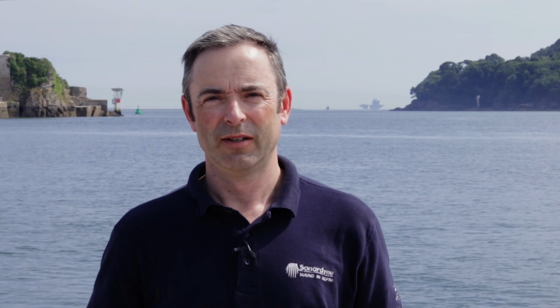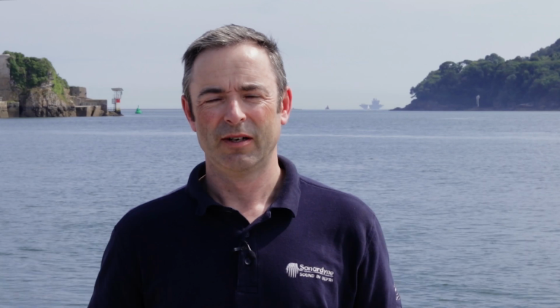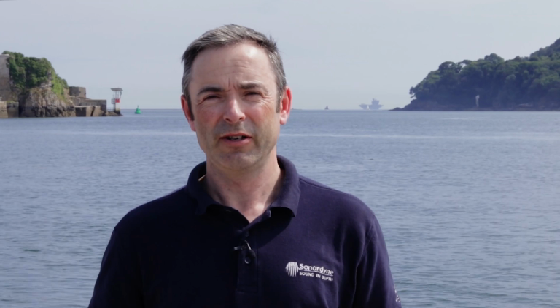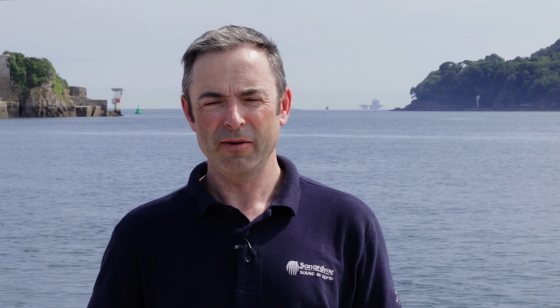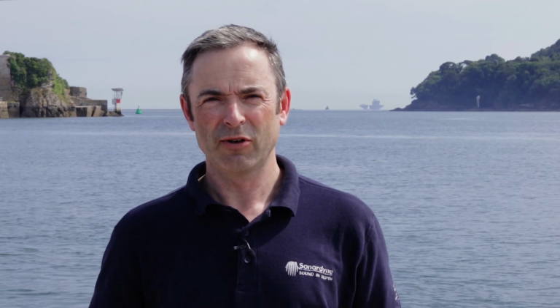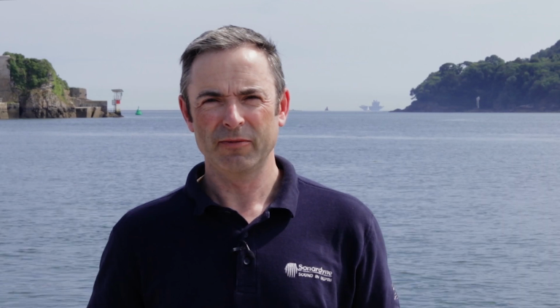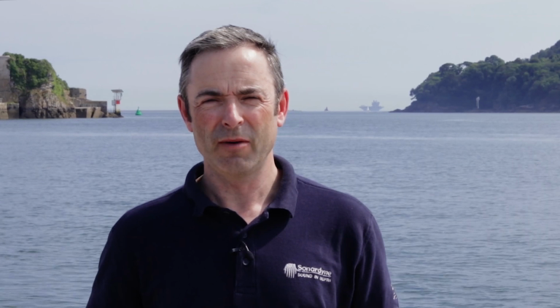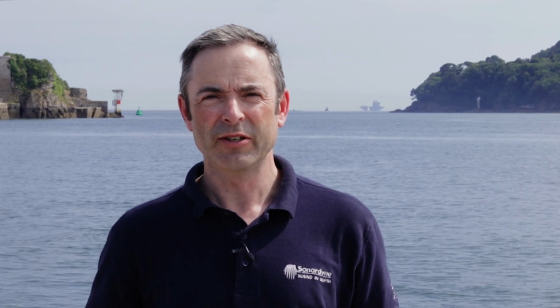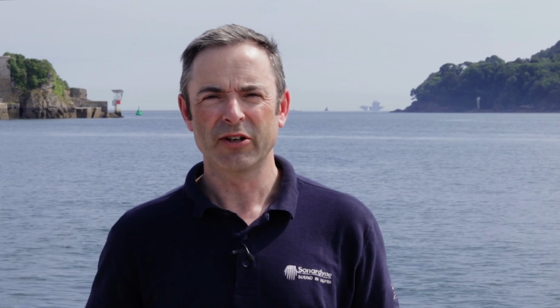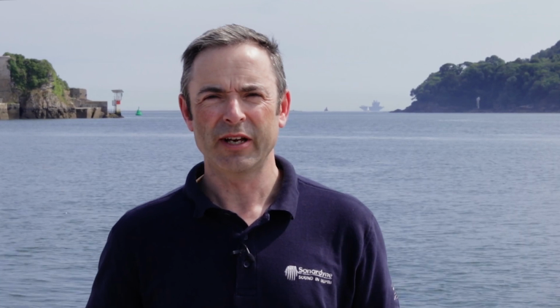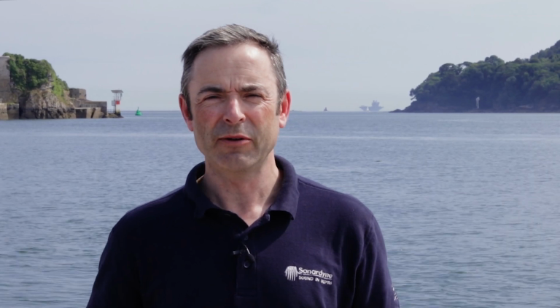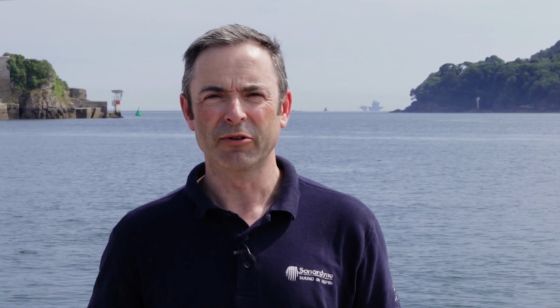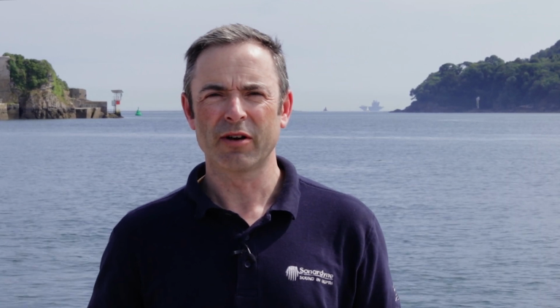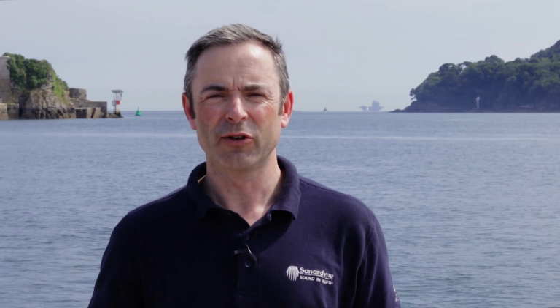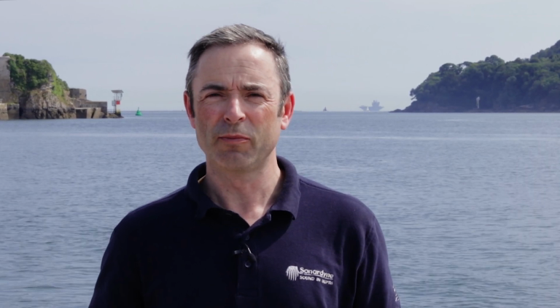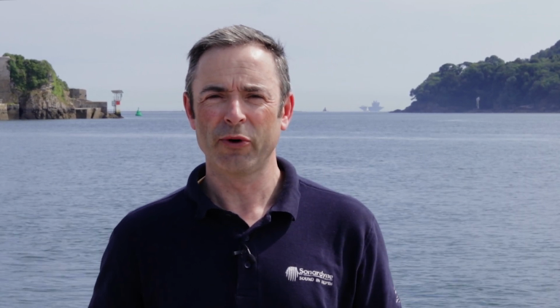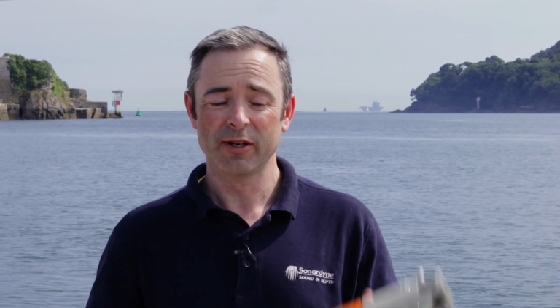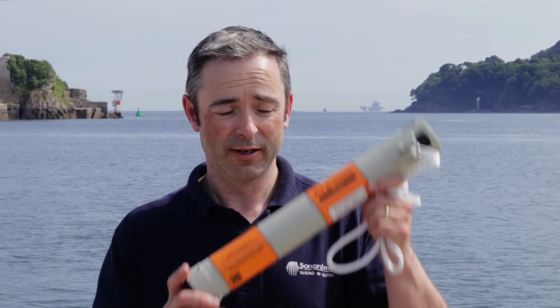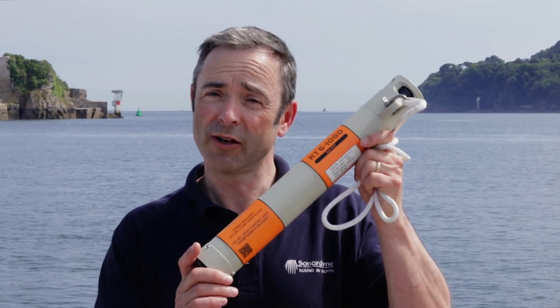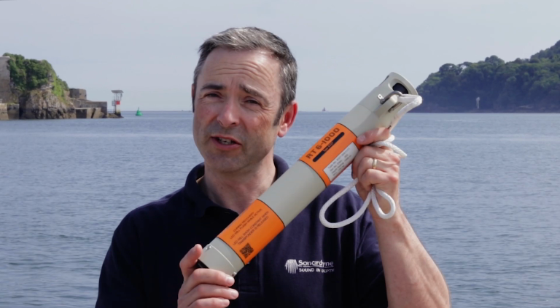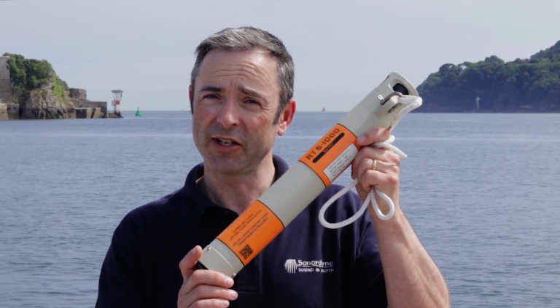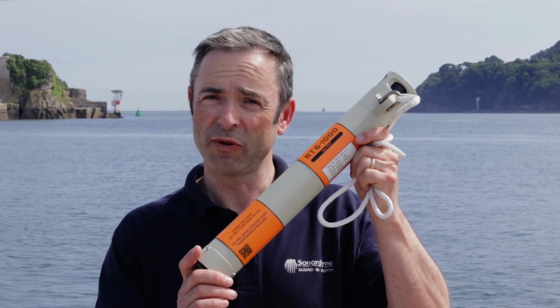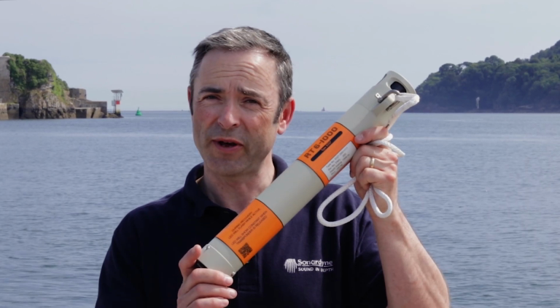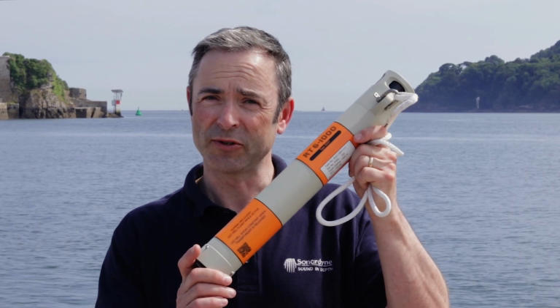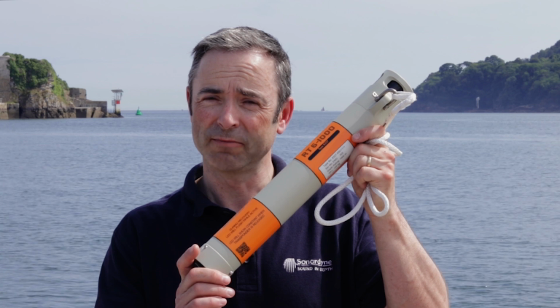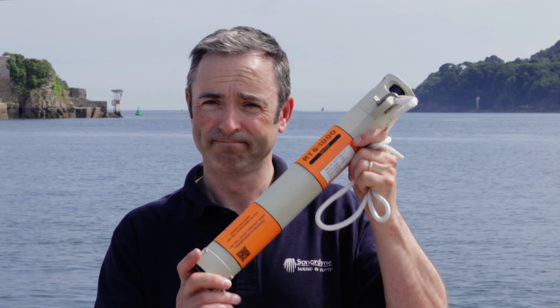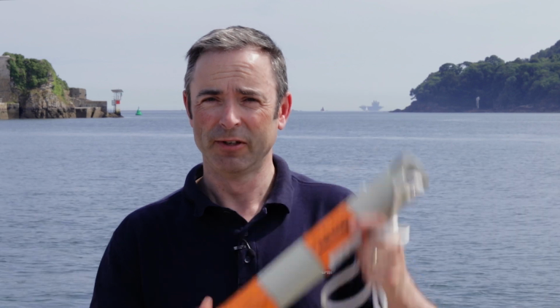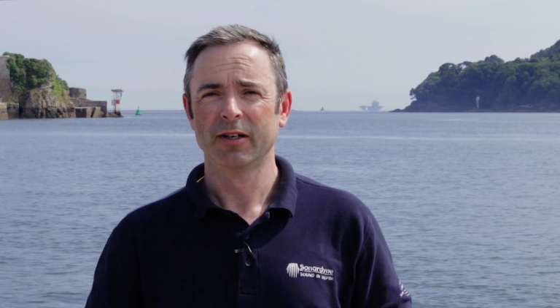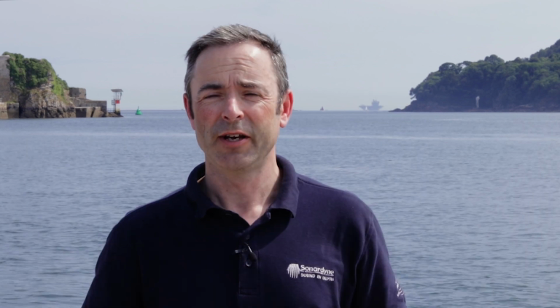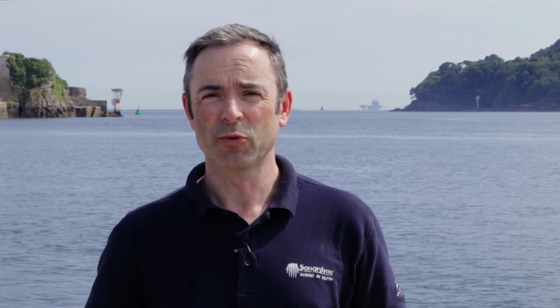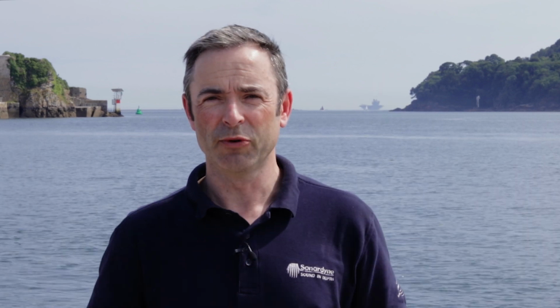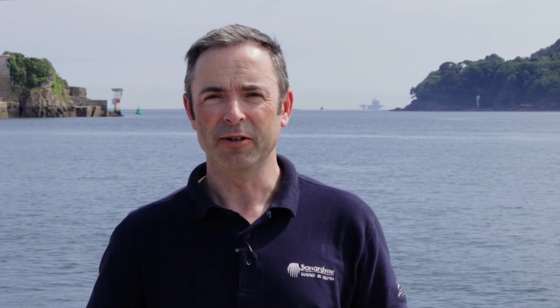Hi, I'm Tom and I'm here to show you how to recover your deployed RT6-1000. Here's what you'll need.